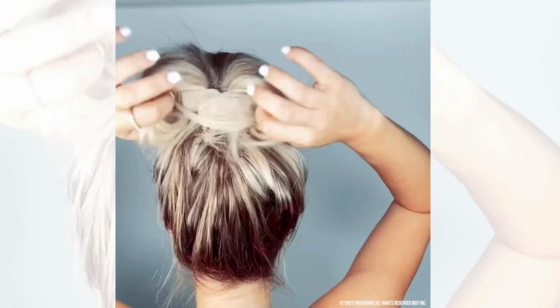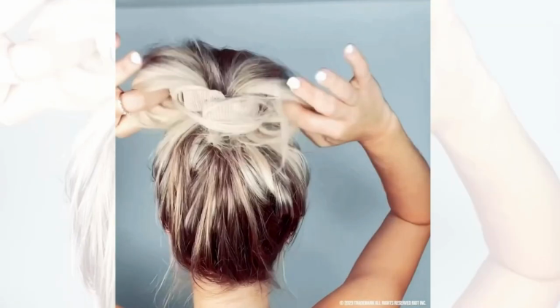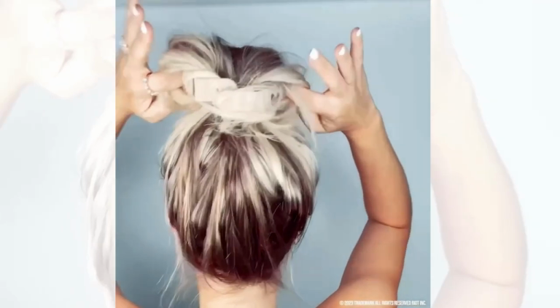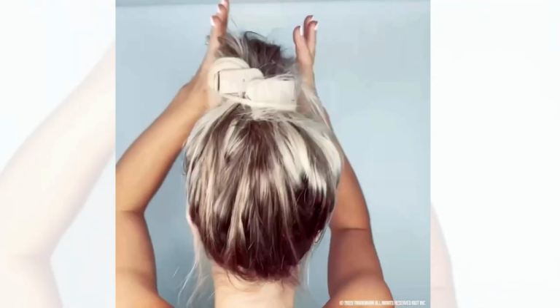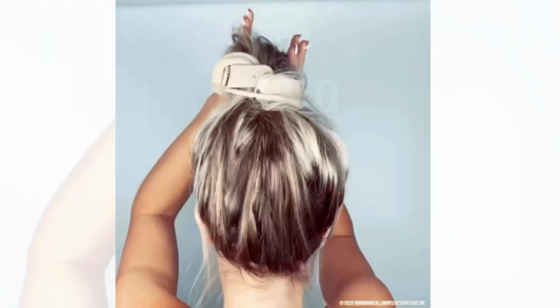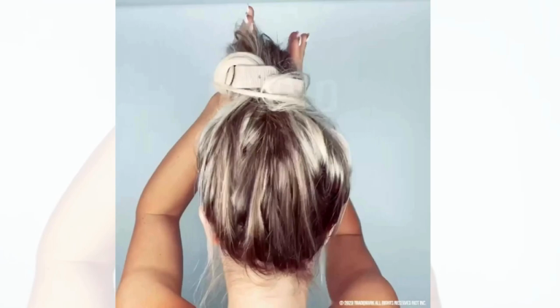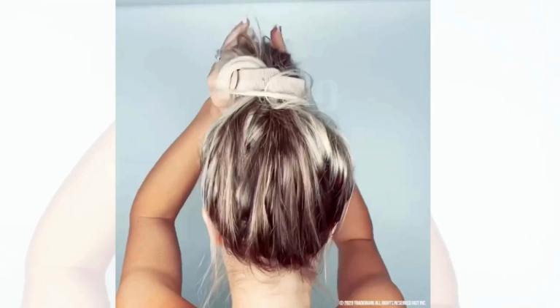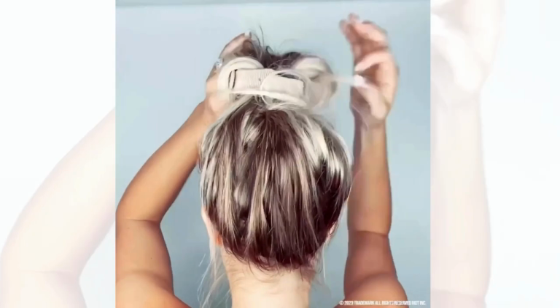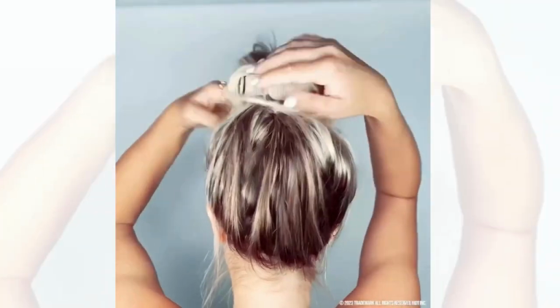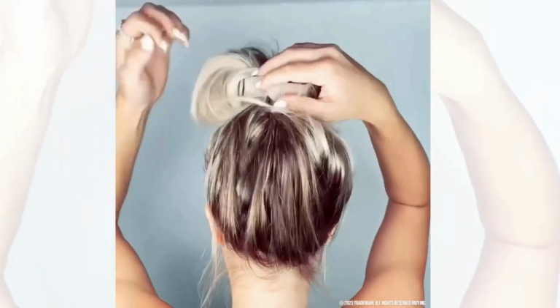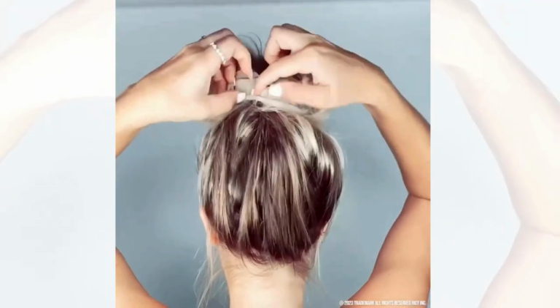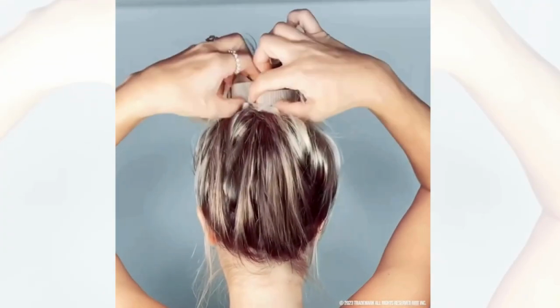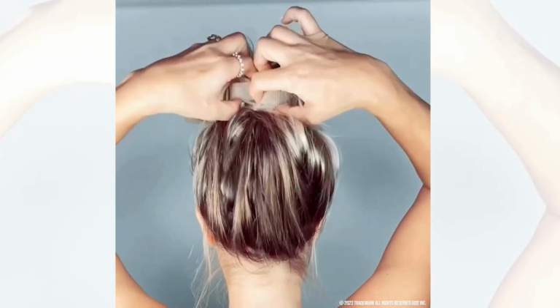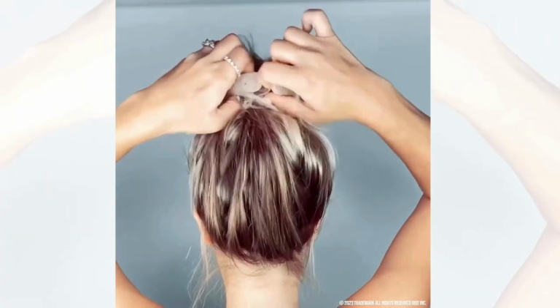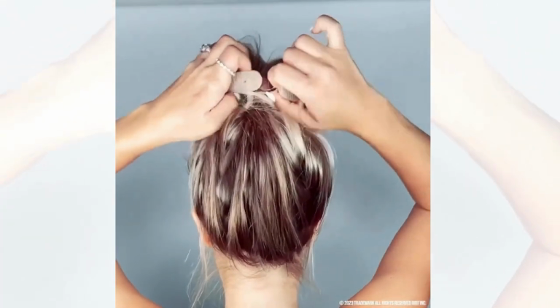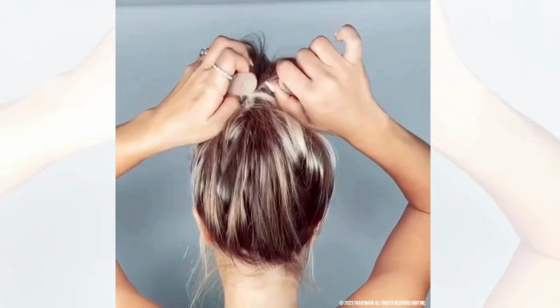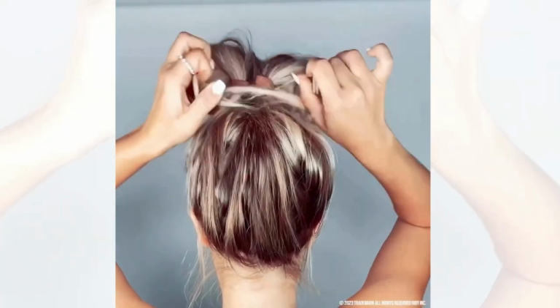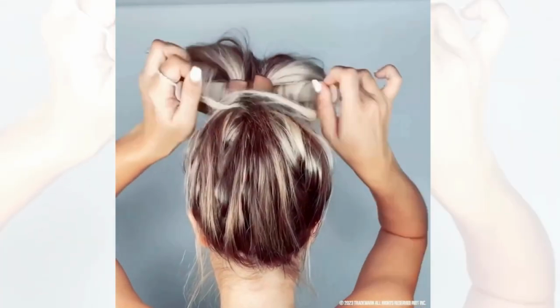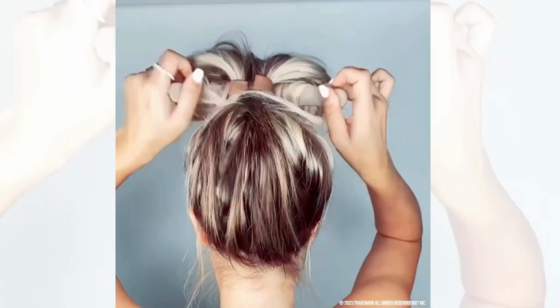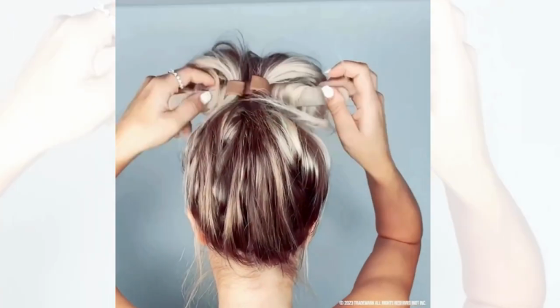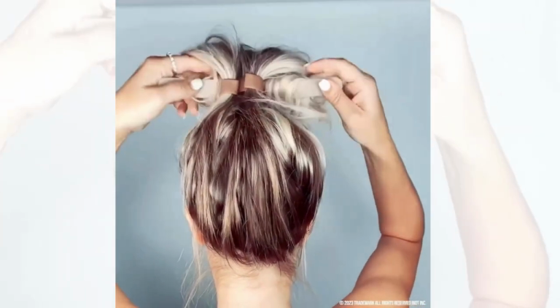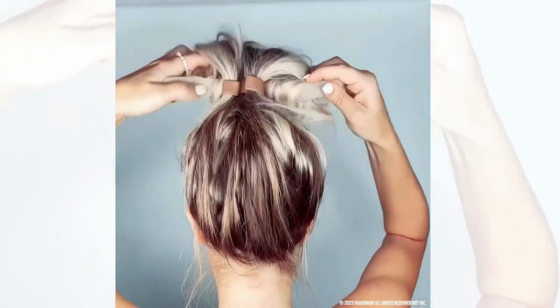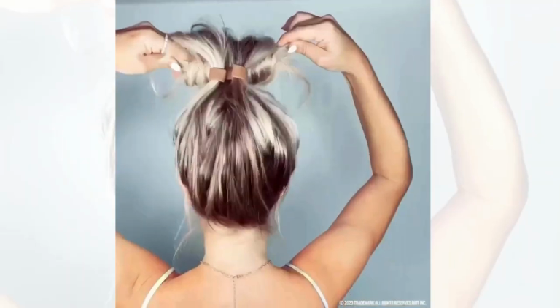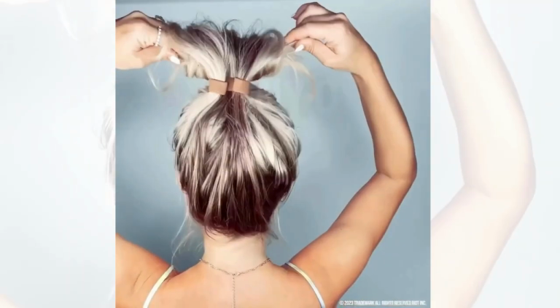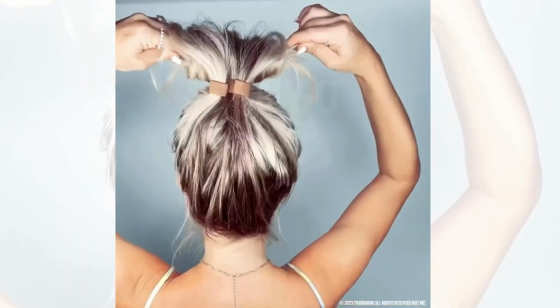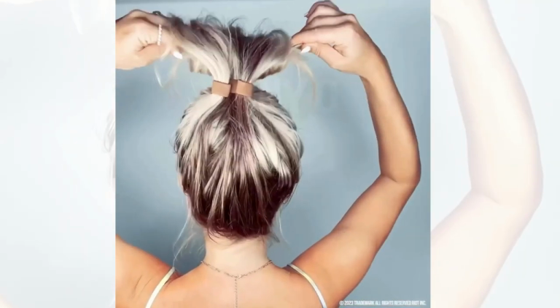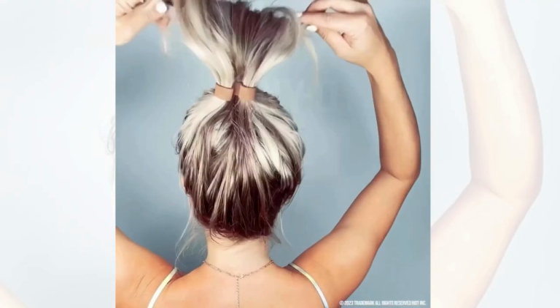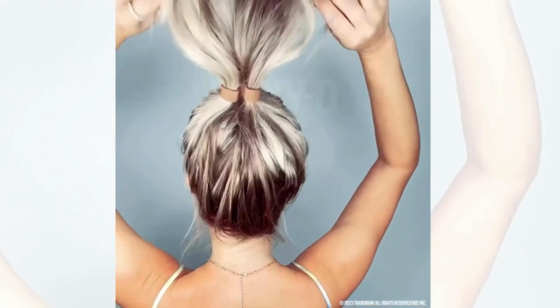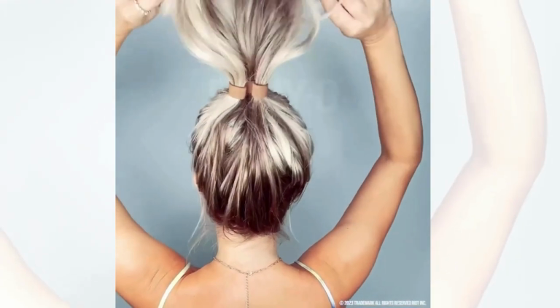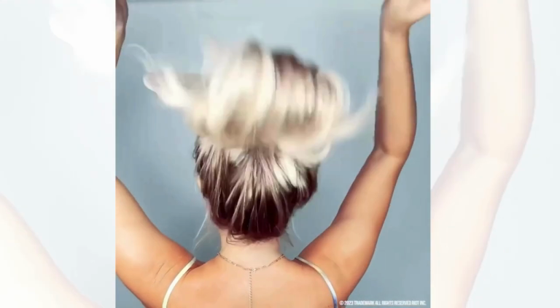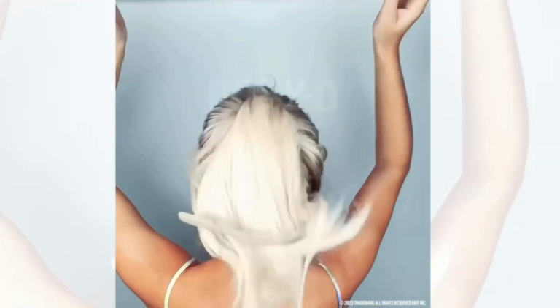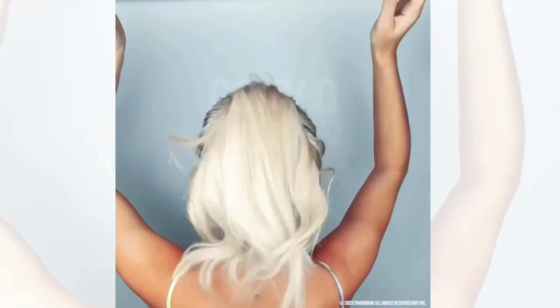Removing the bun bar is simple — expose the ends and let it fall out. It's that easy.